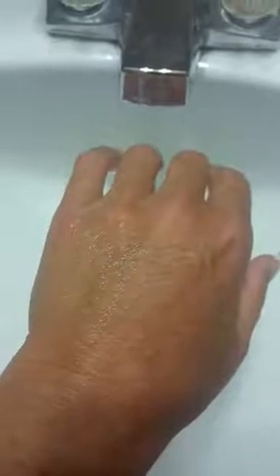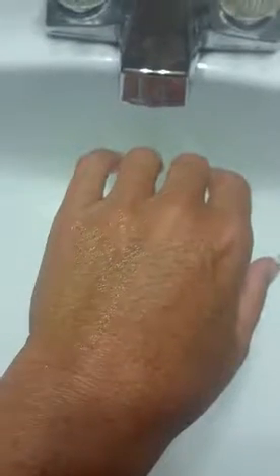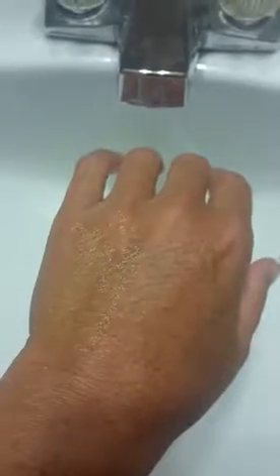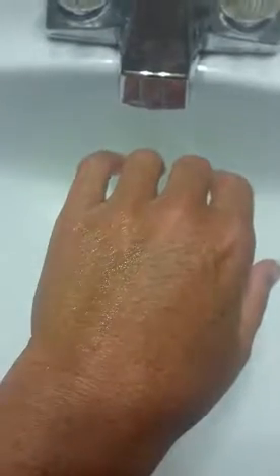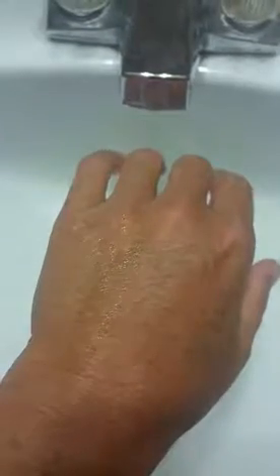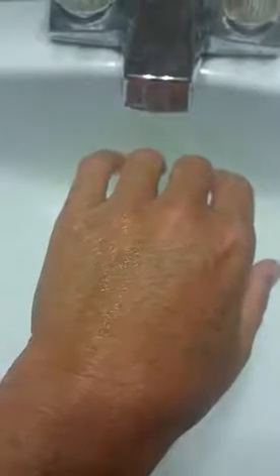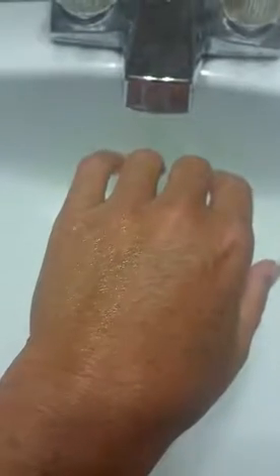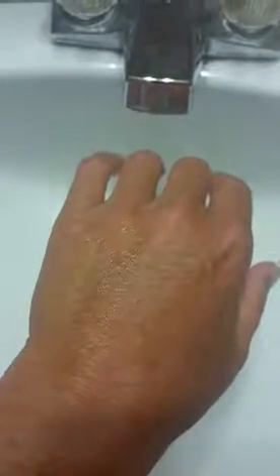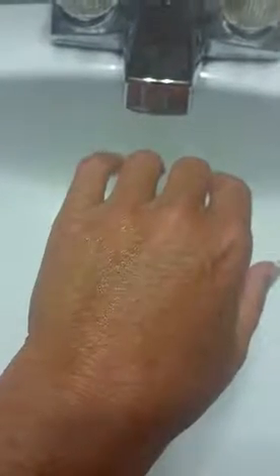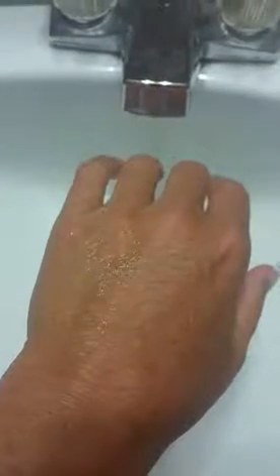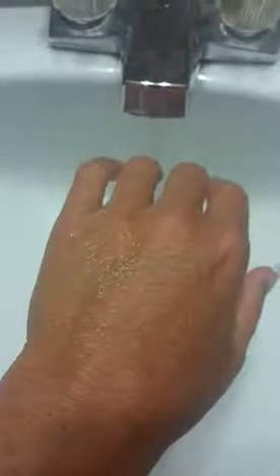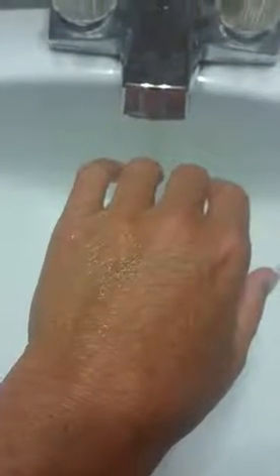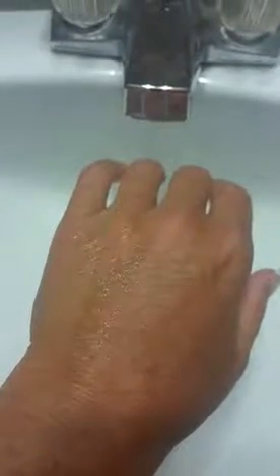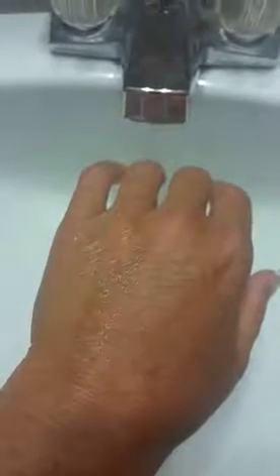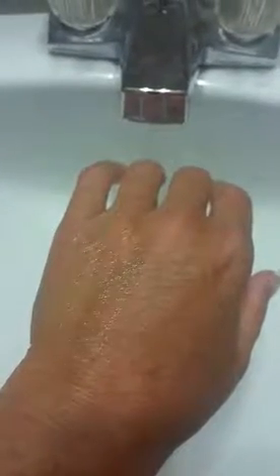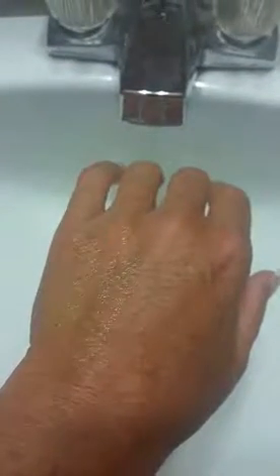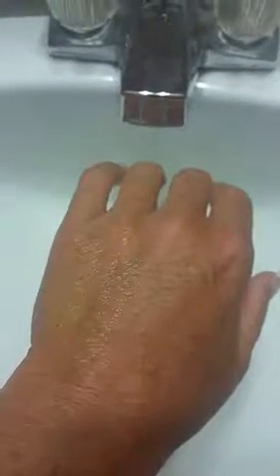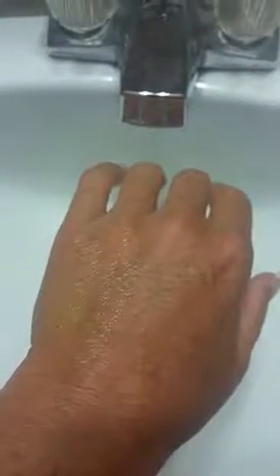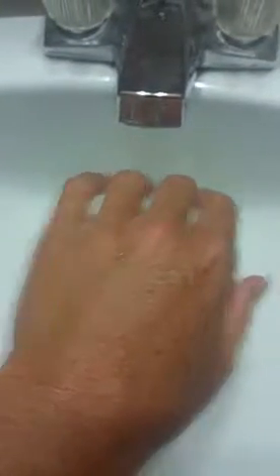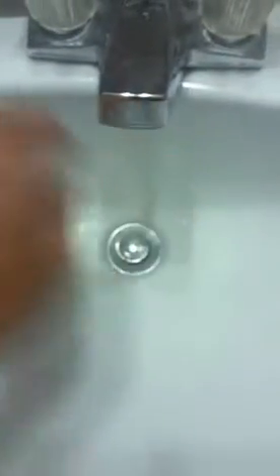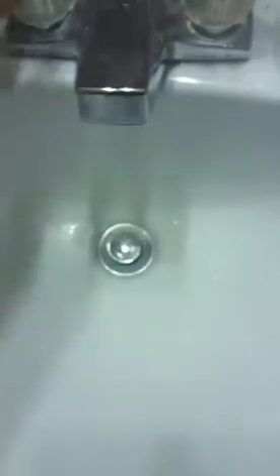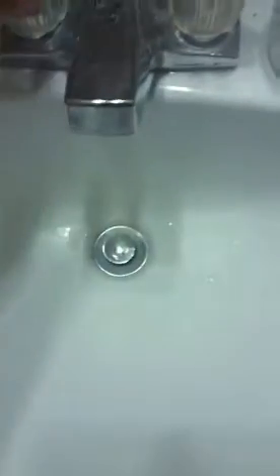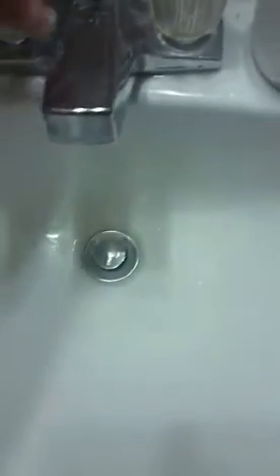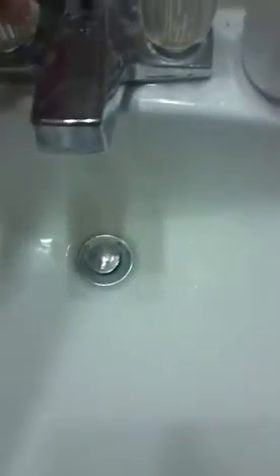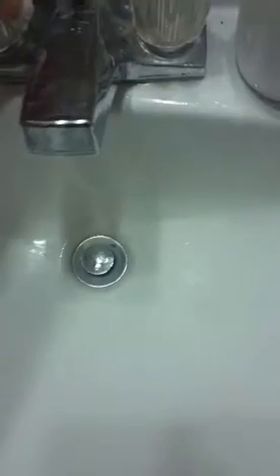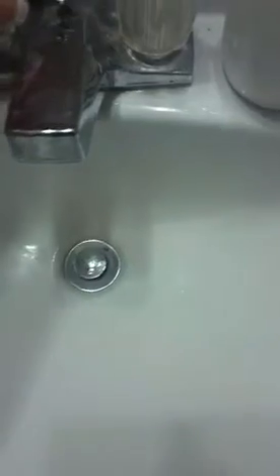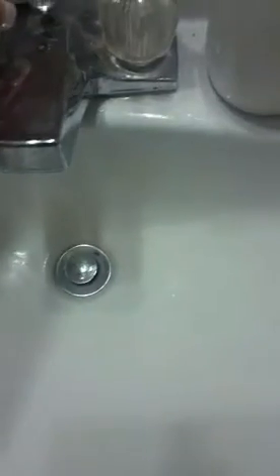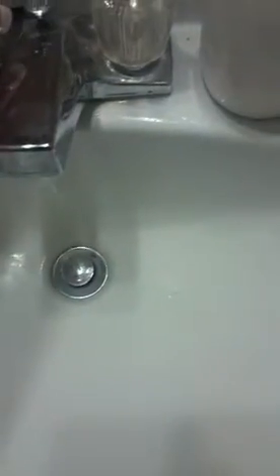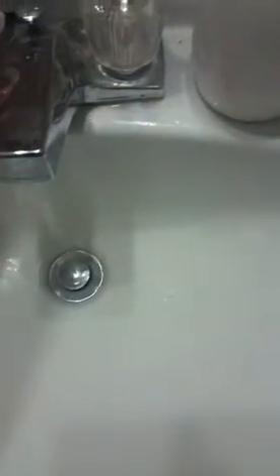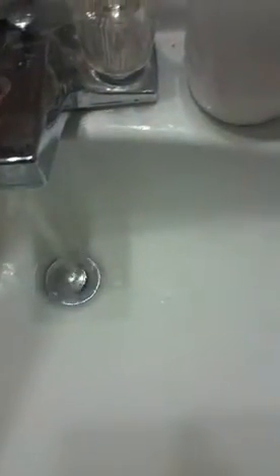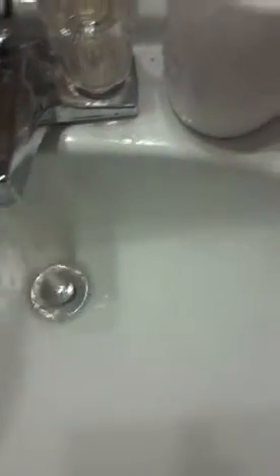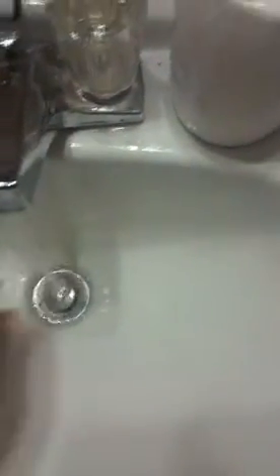Hello everyone, thank you for watching. On the left side of my hand I have used our Glorious Primer.